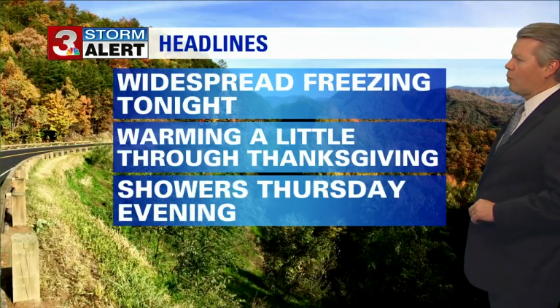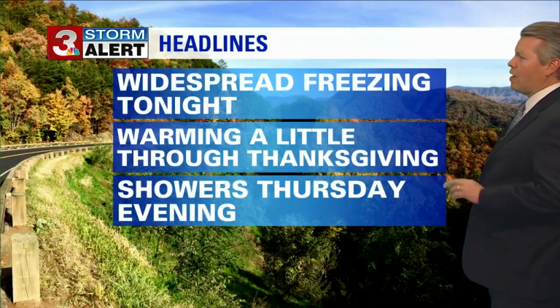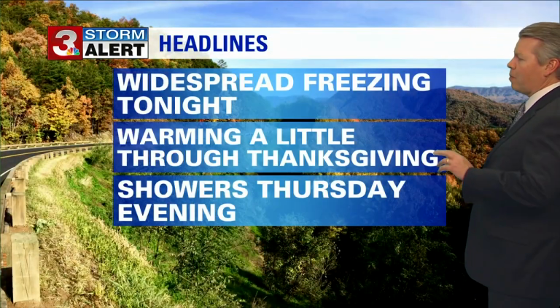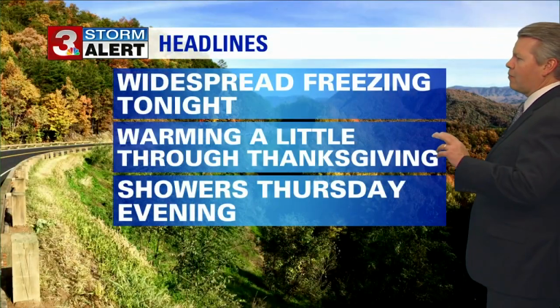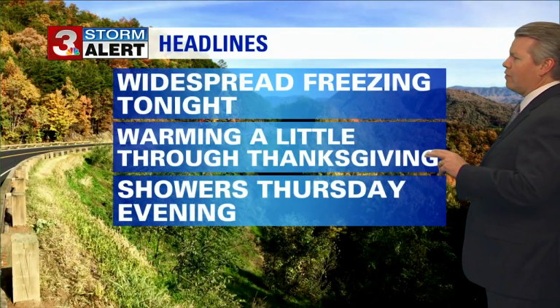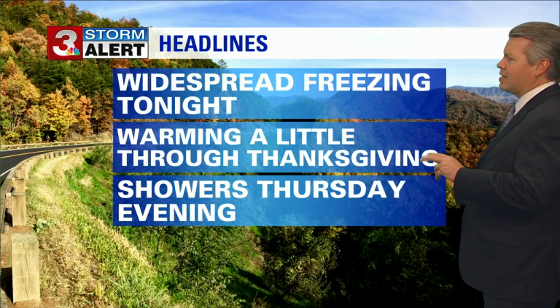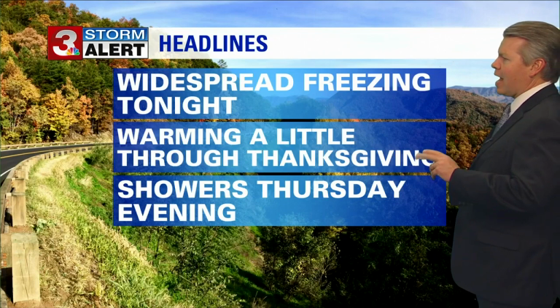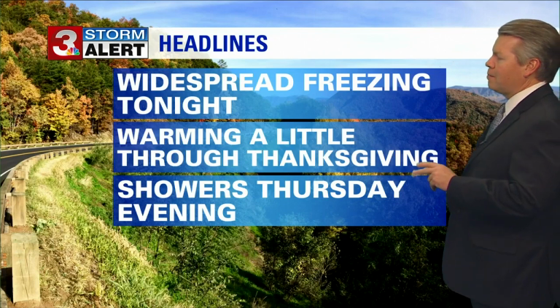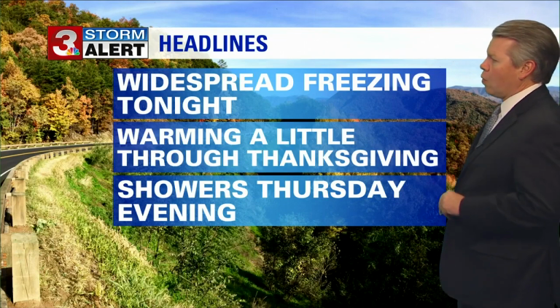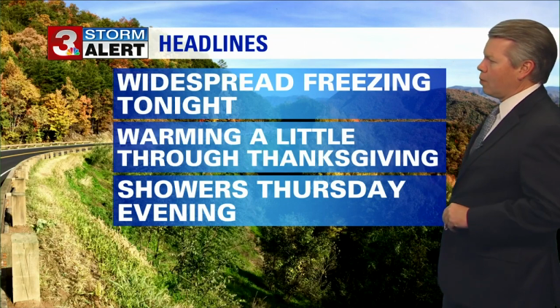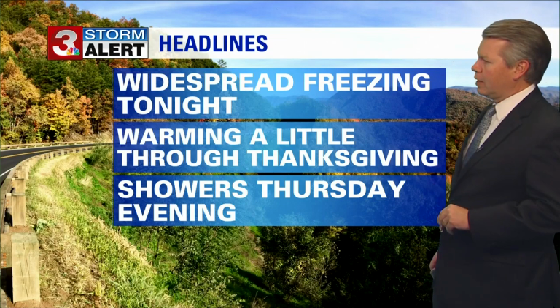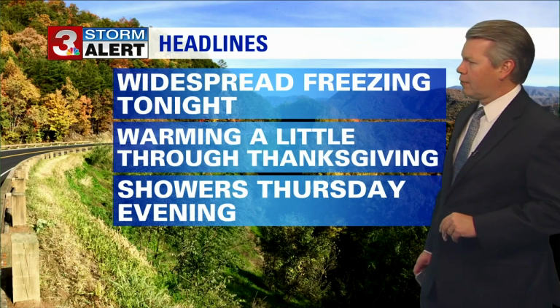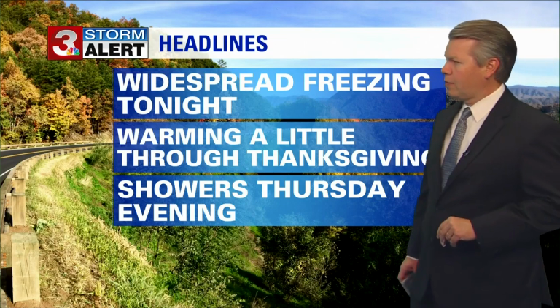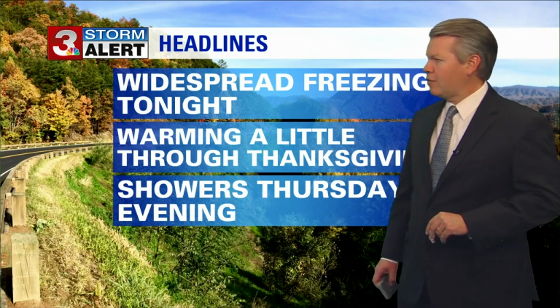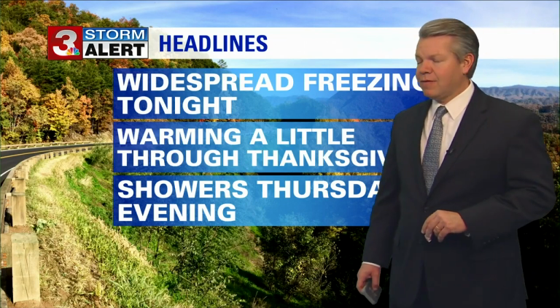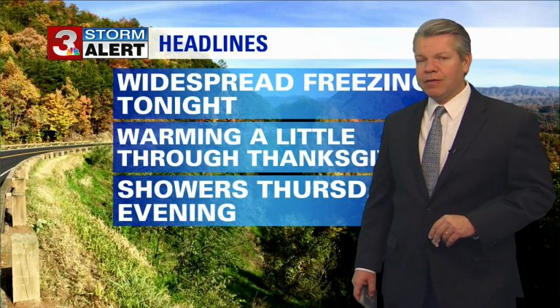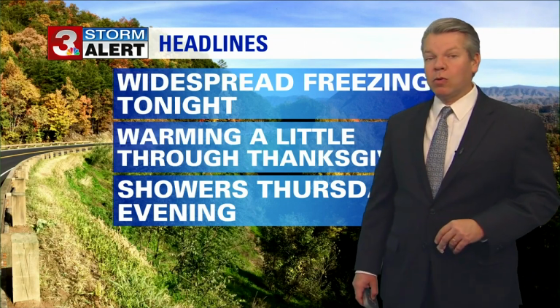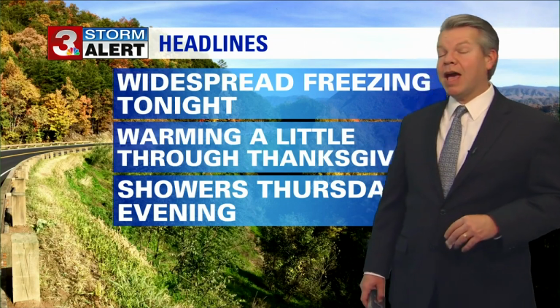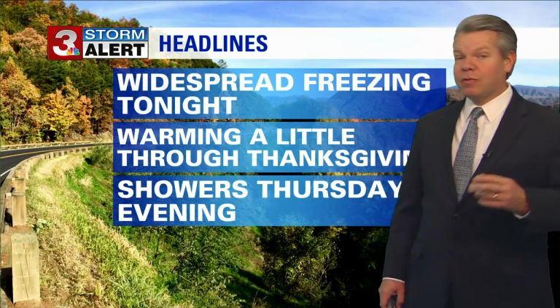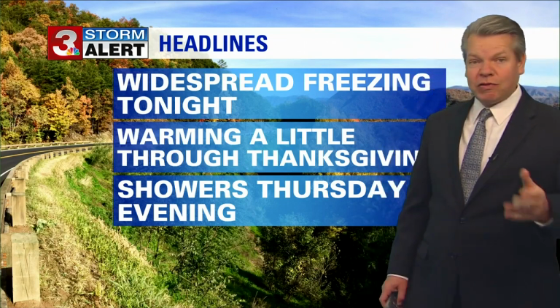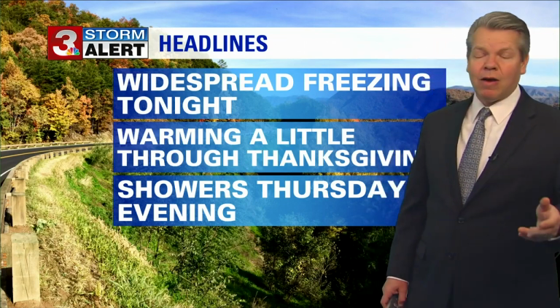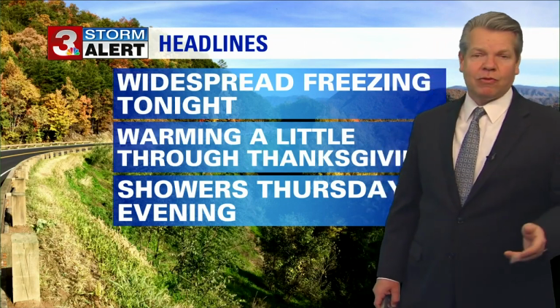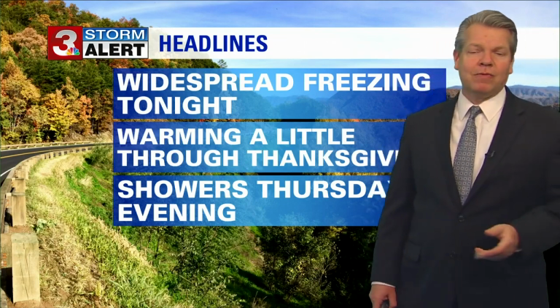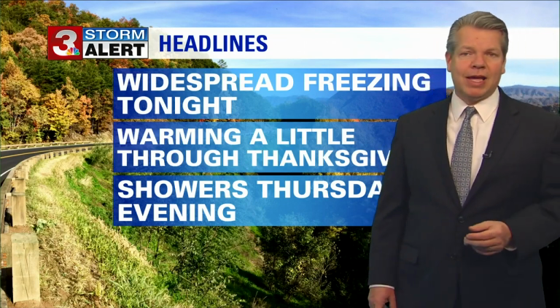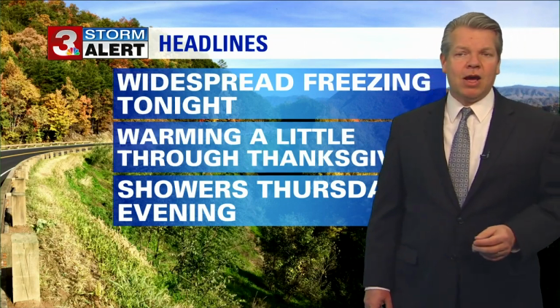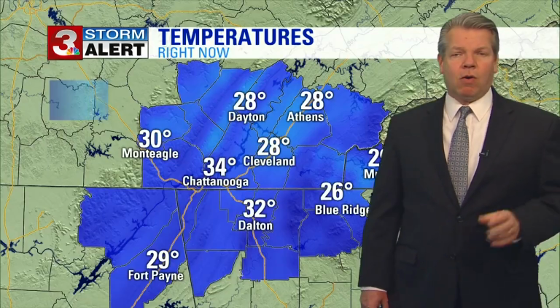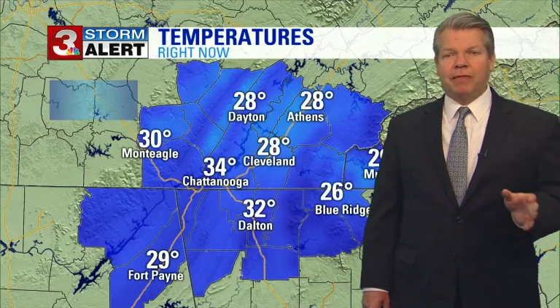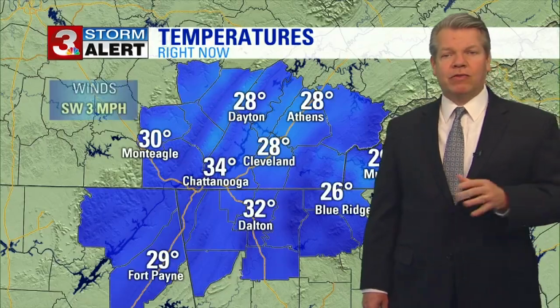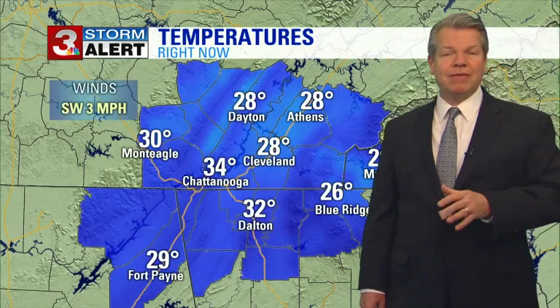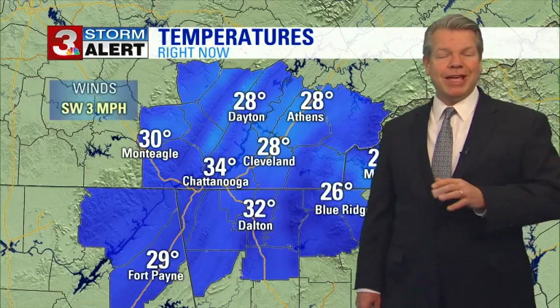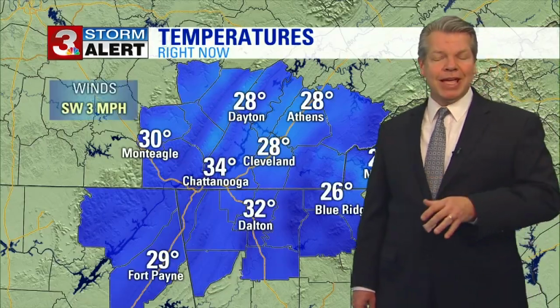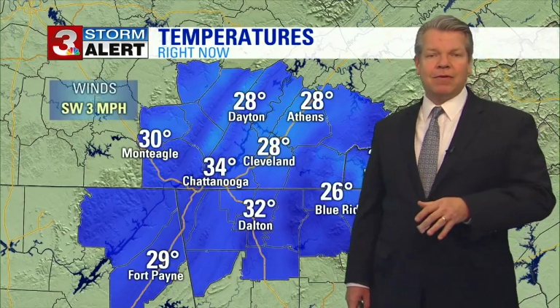So widespread freezing tonight, warming a little through Thanksgiving, and then we're going to have some showers moving in on Thanksgiving evening.